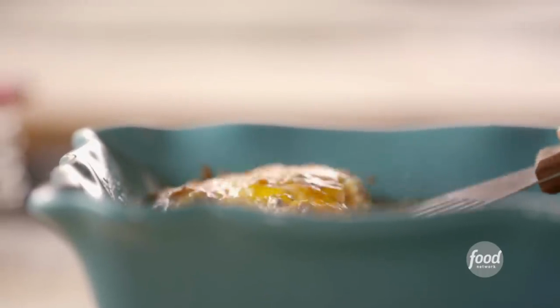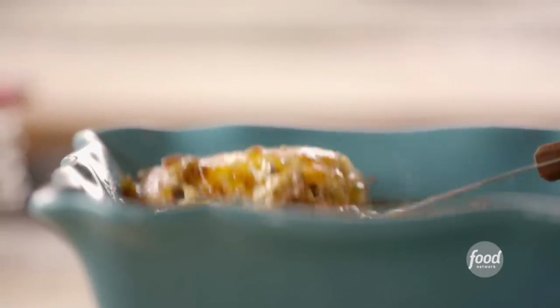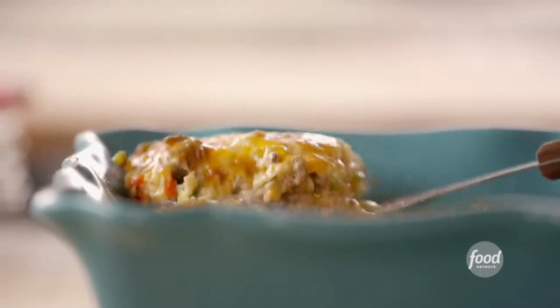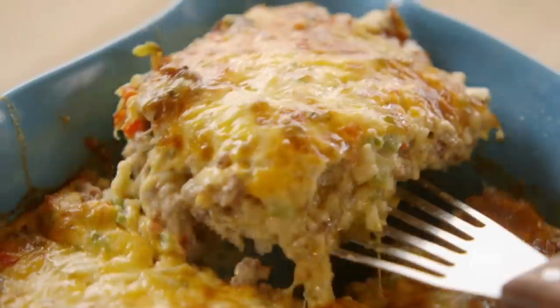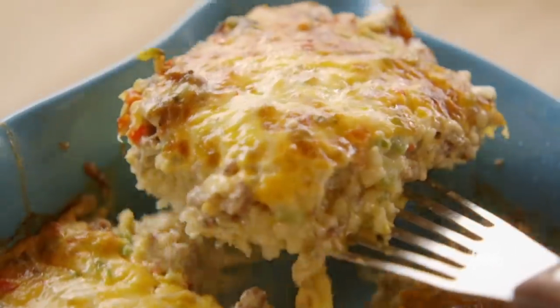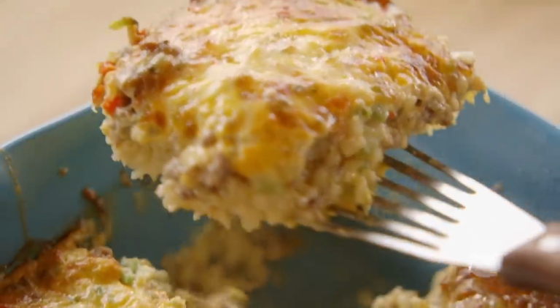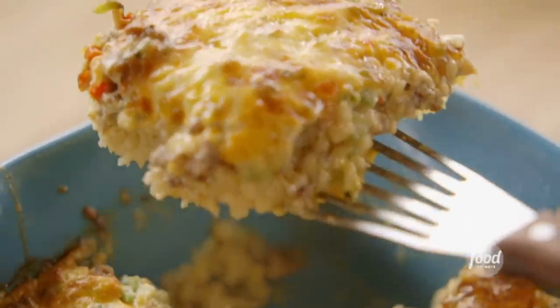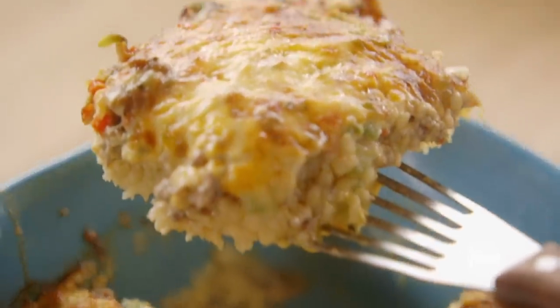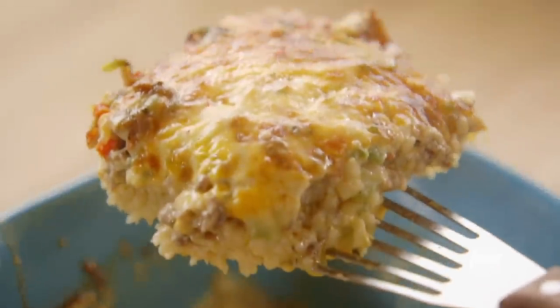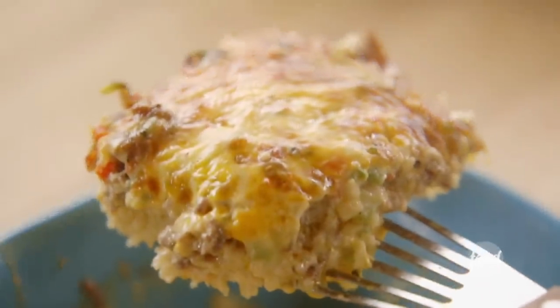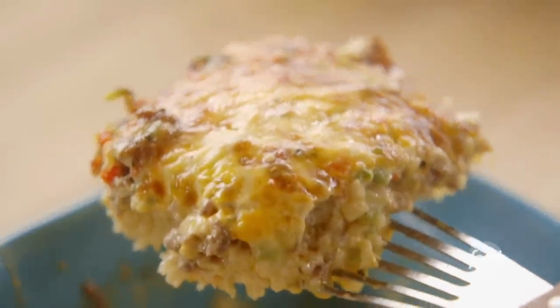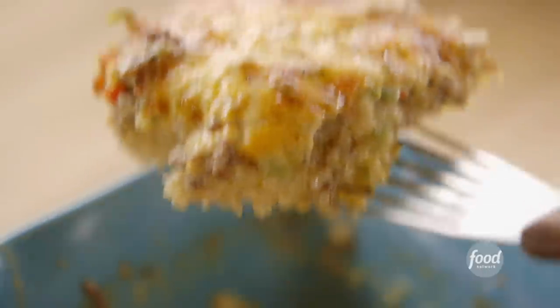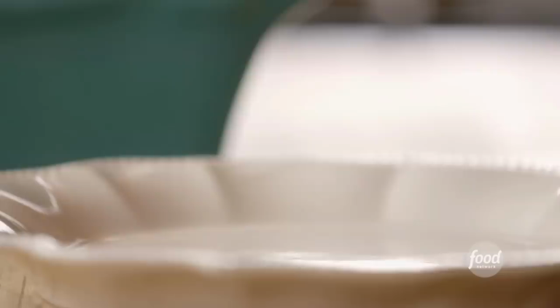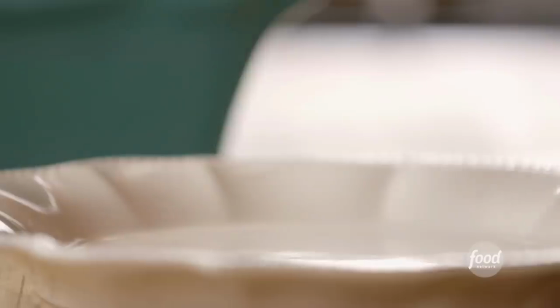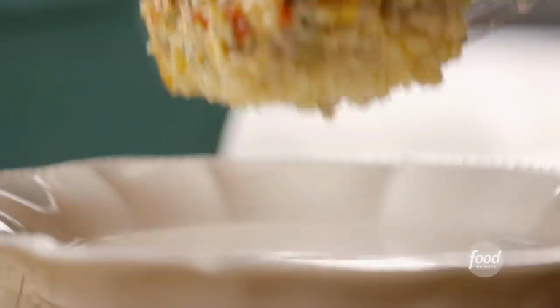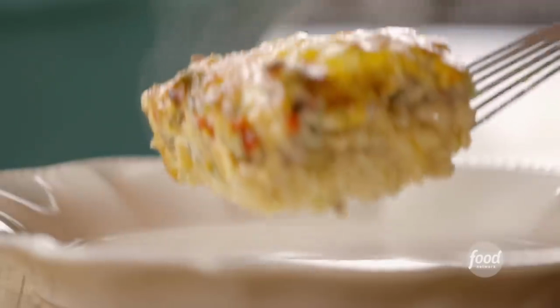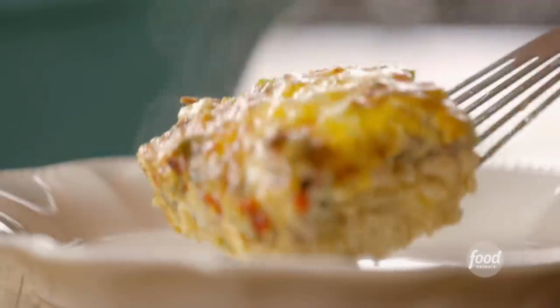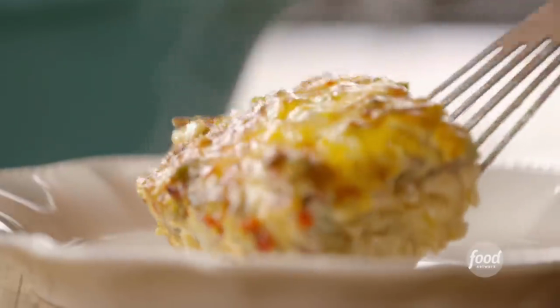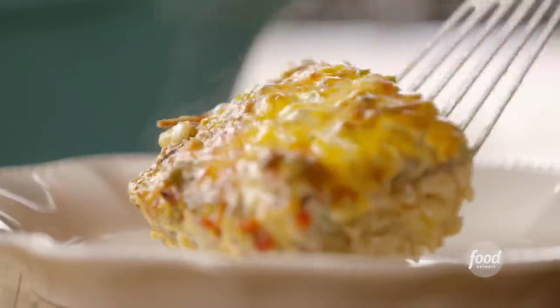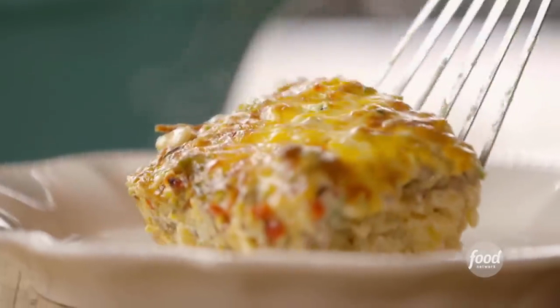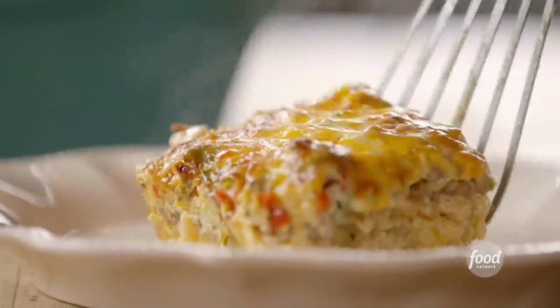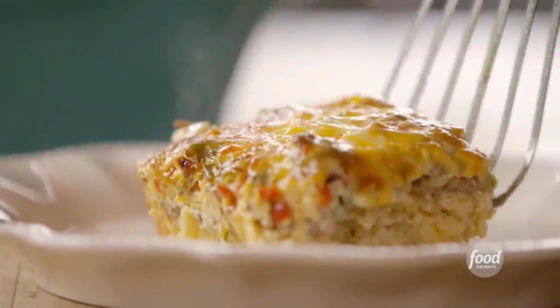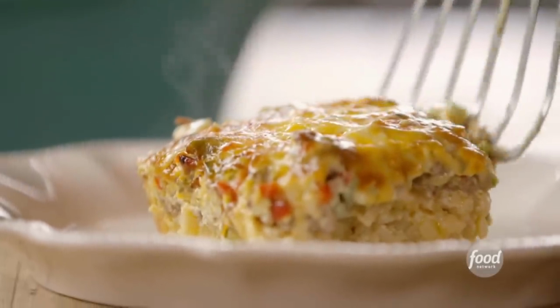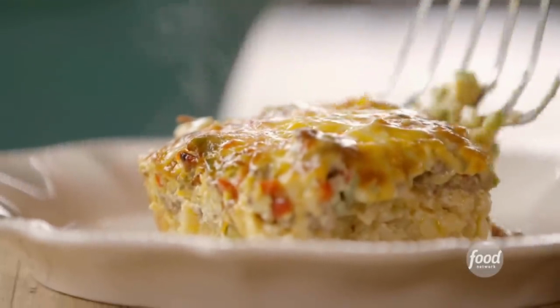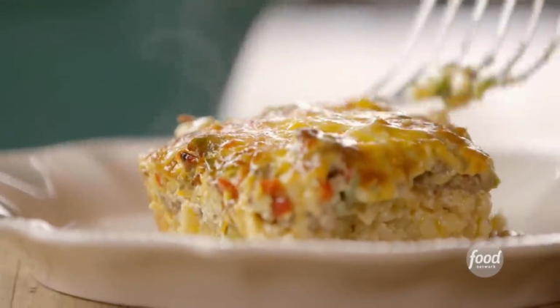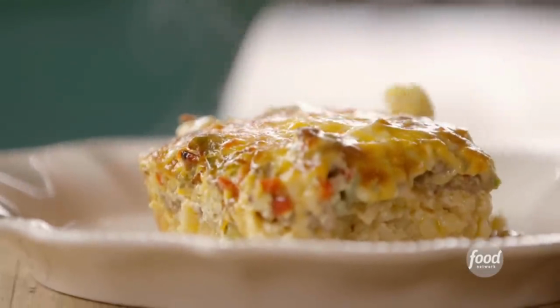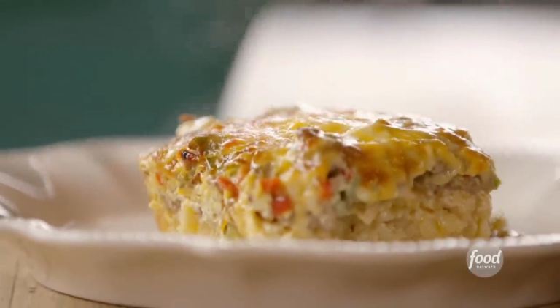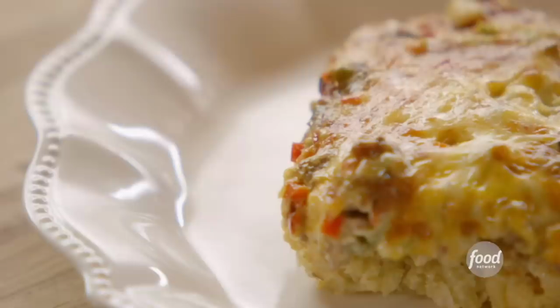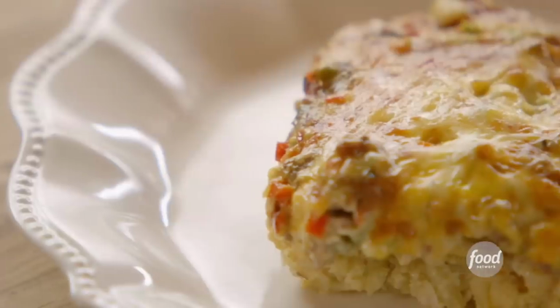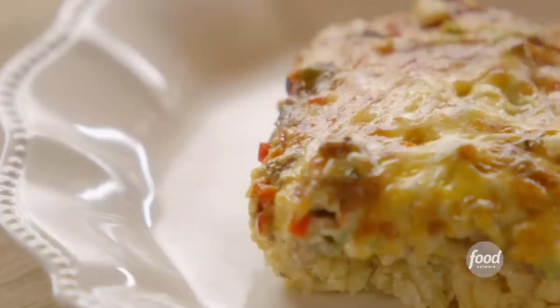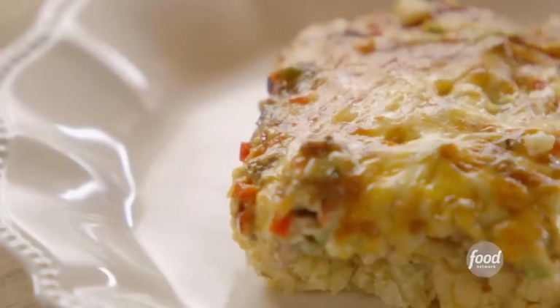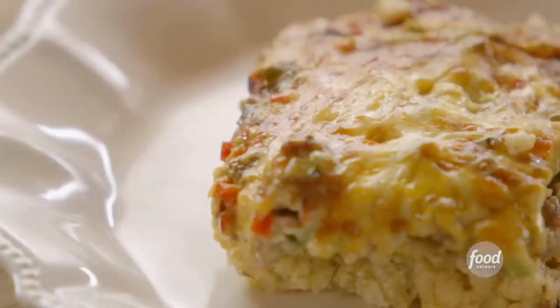Oh boy, check out all the tater tots and sausagey, oniony, eggy cheesiness. Mmm, fantastic.